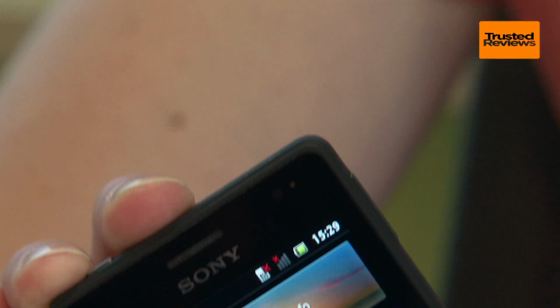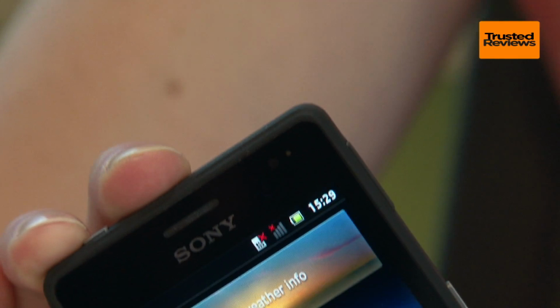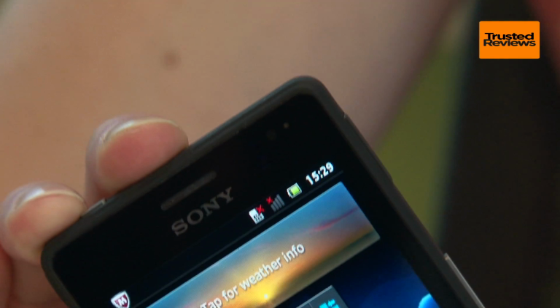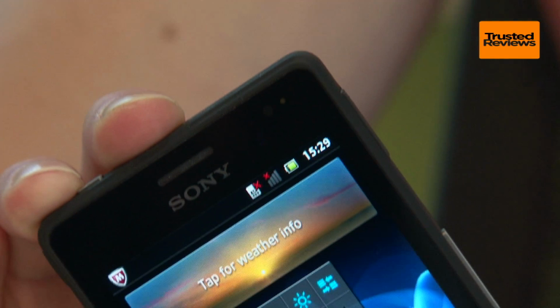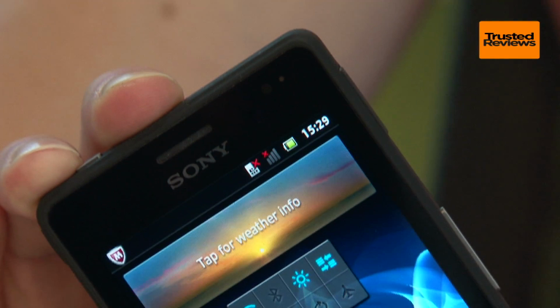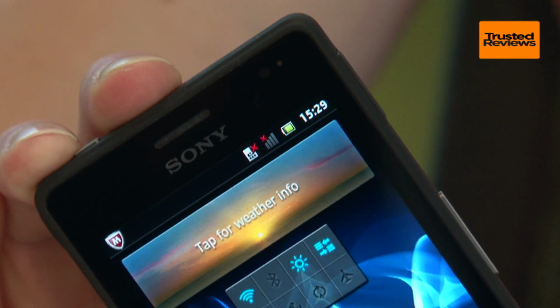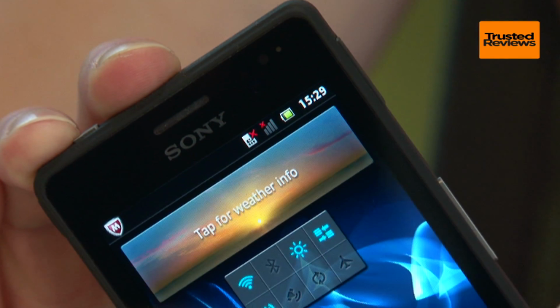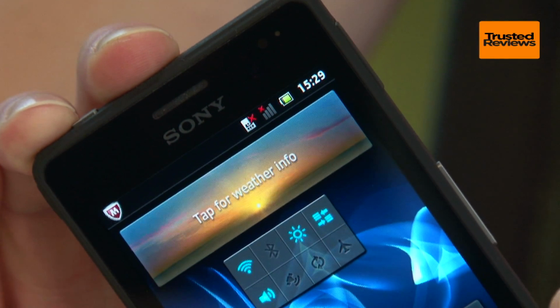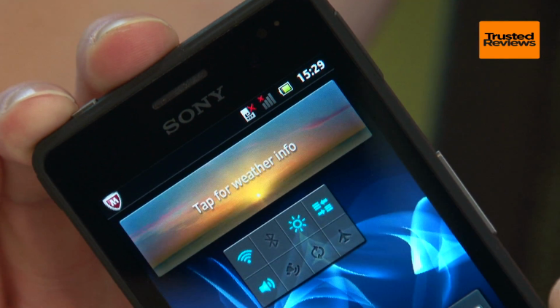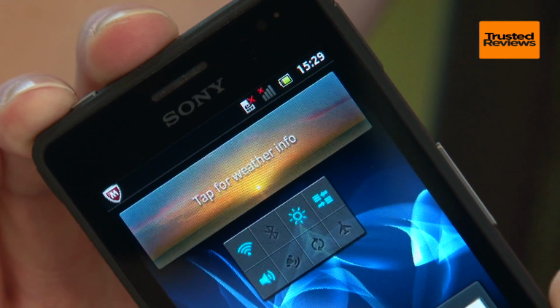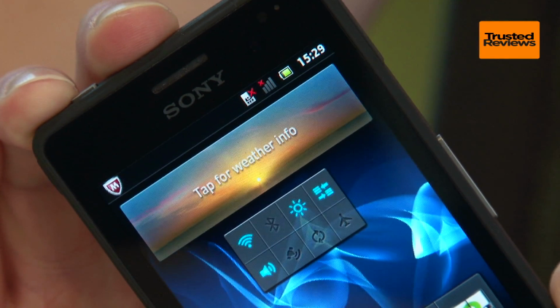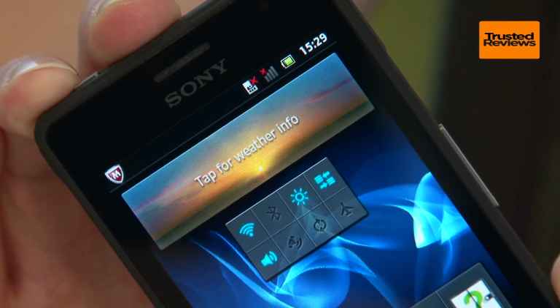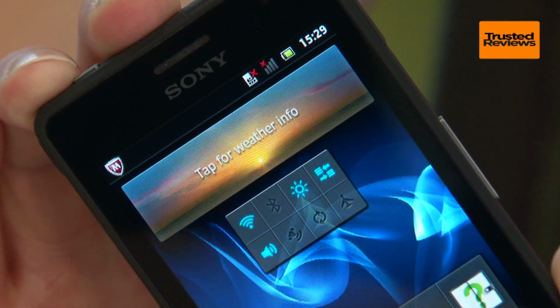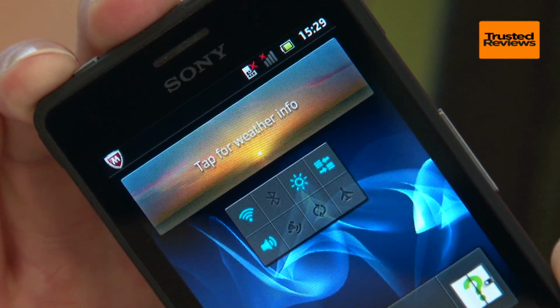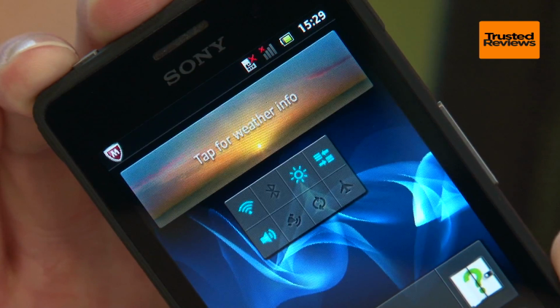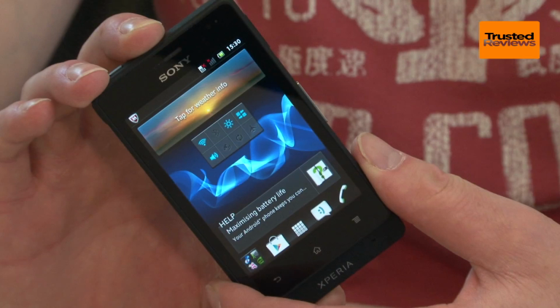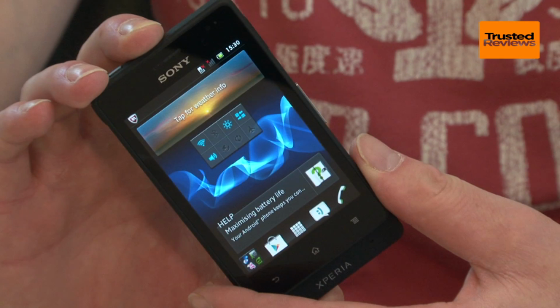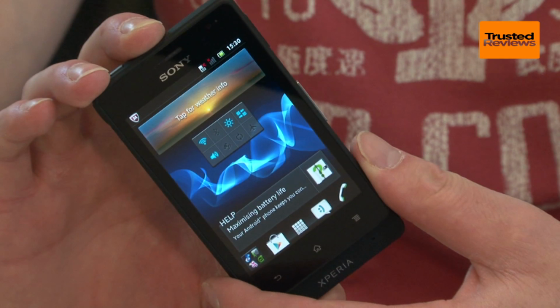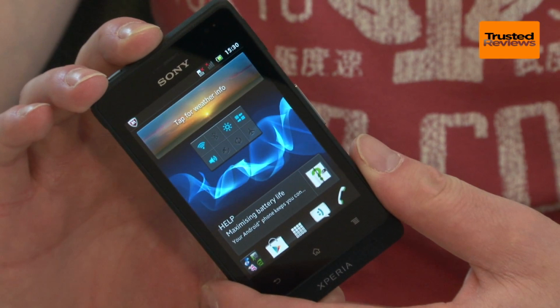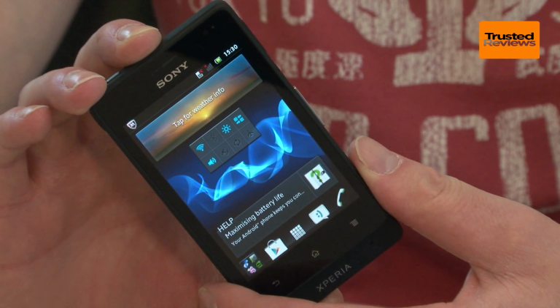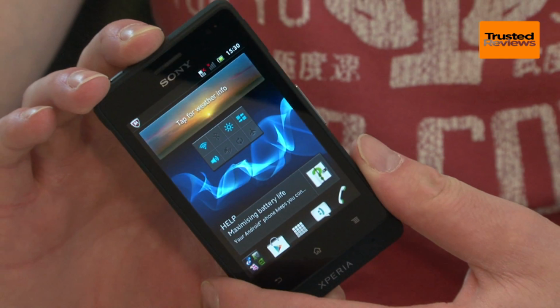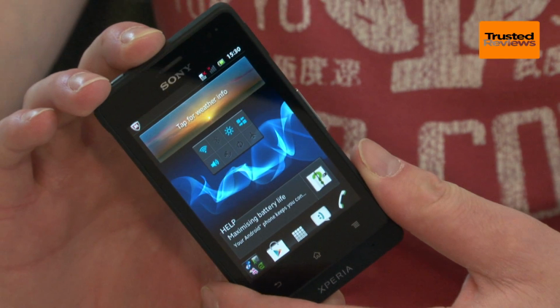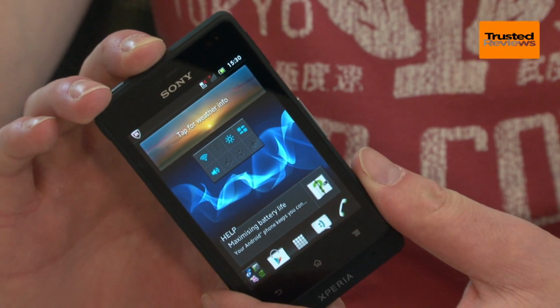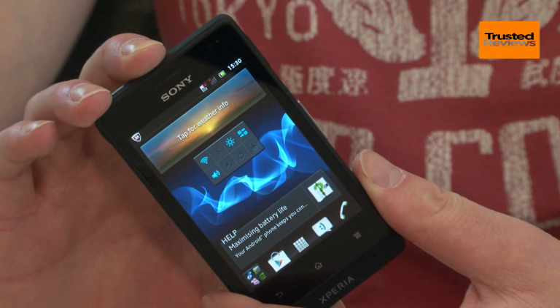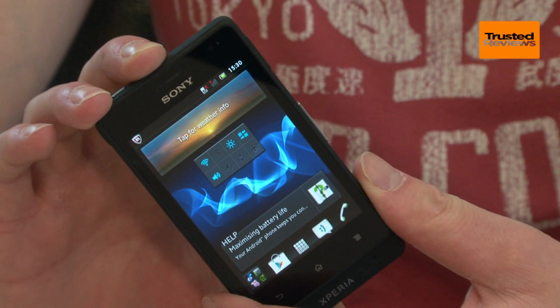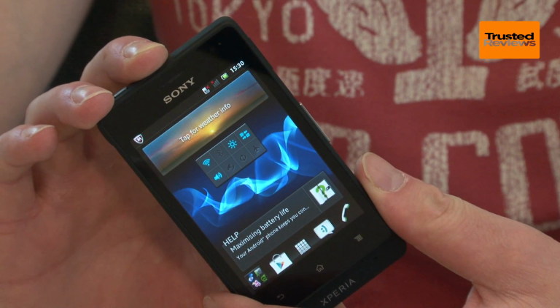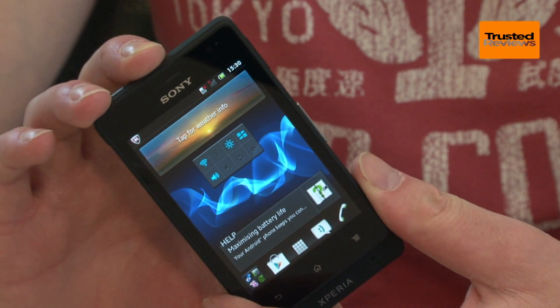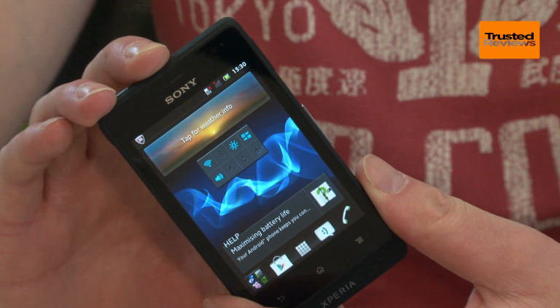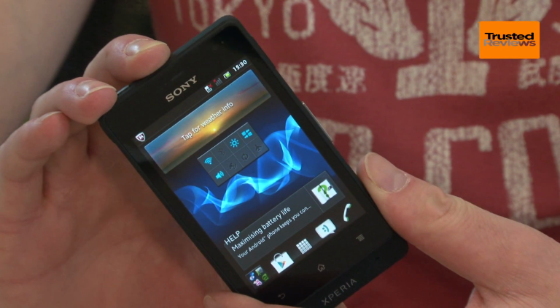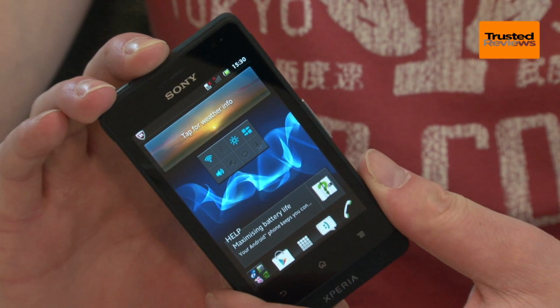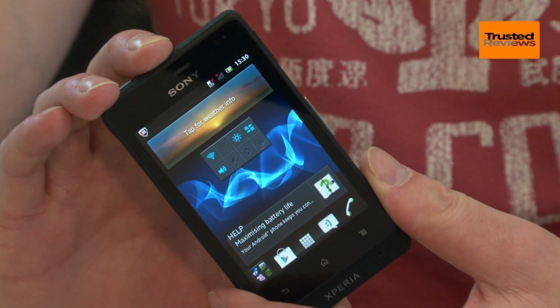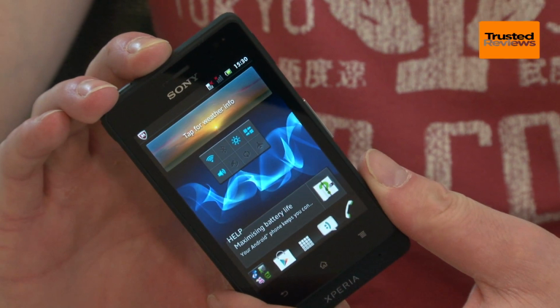This may be a tough device but it's also supposed to be an everyday phone, so style still counts — something Sony thankfully has considered.